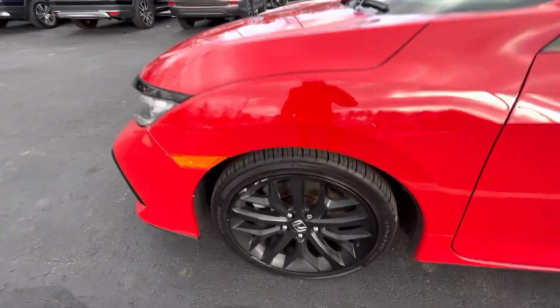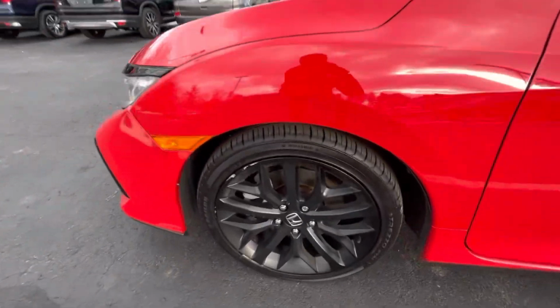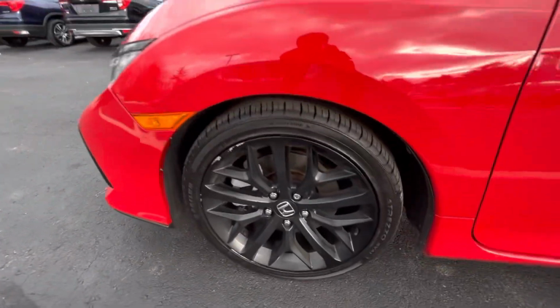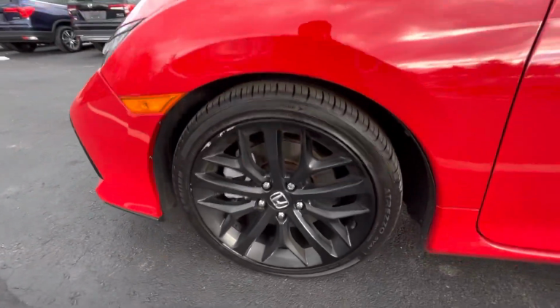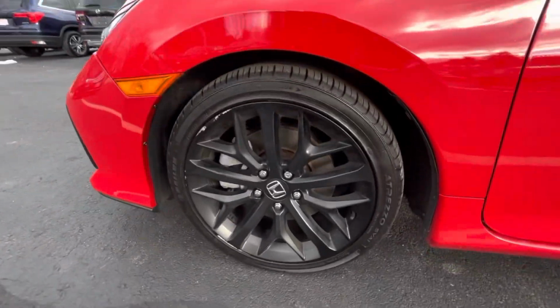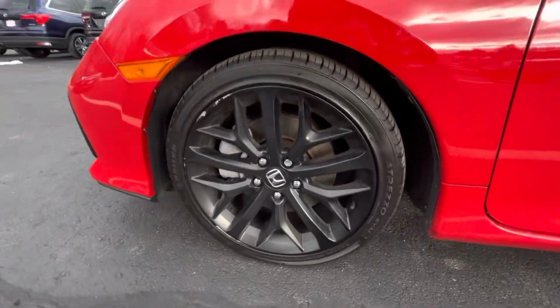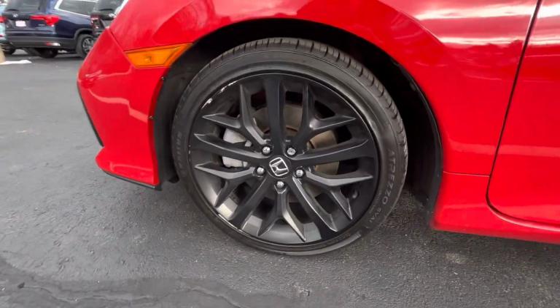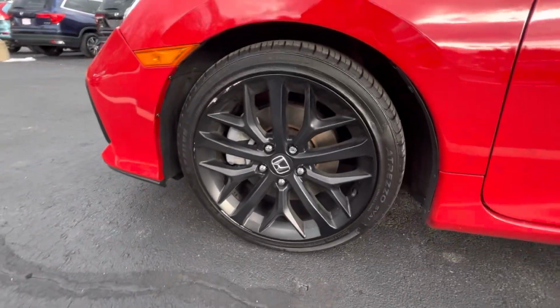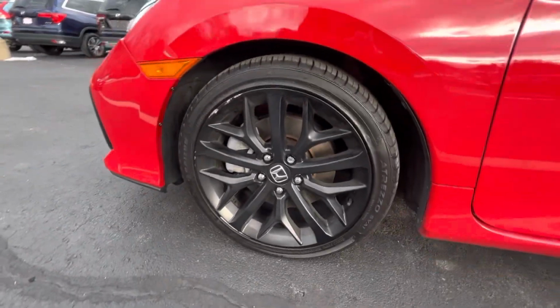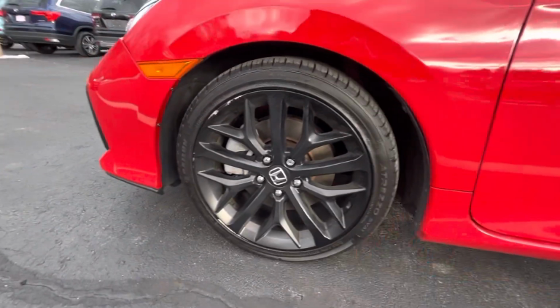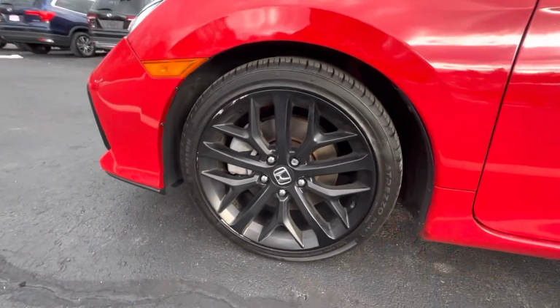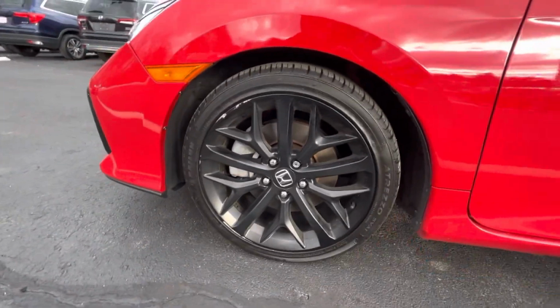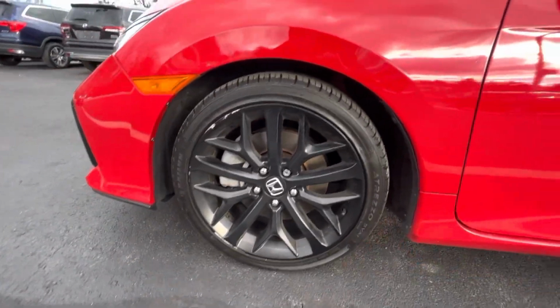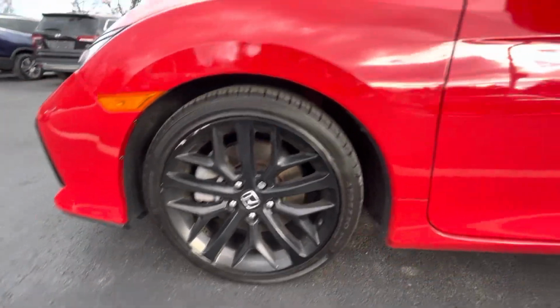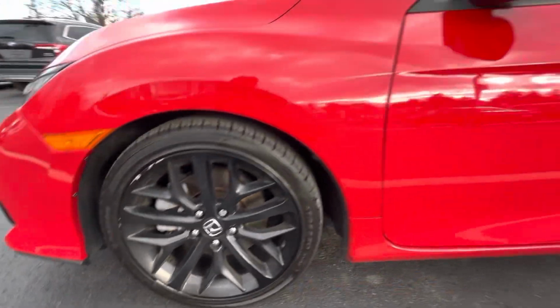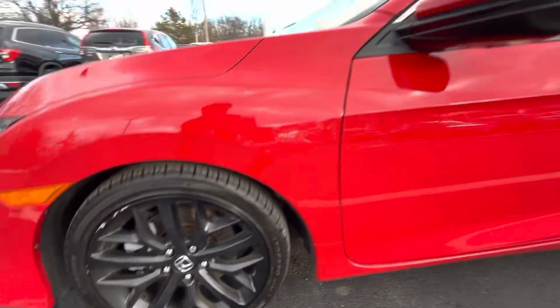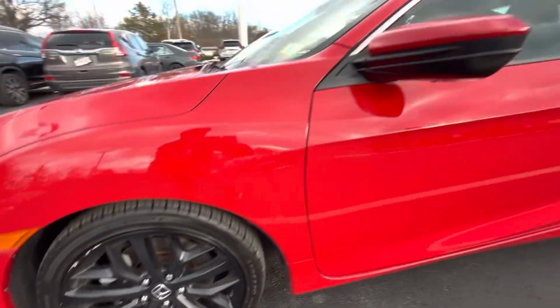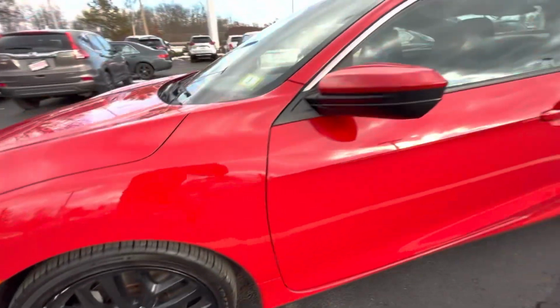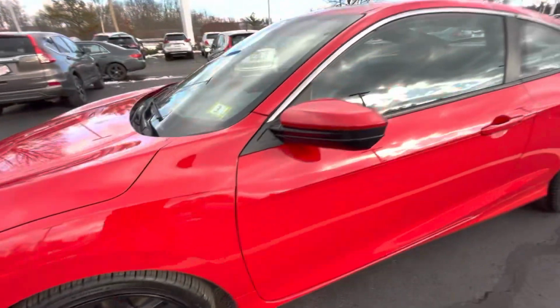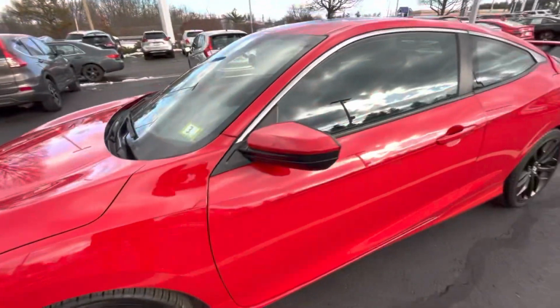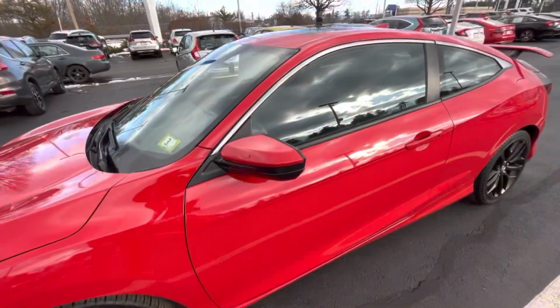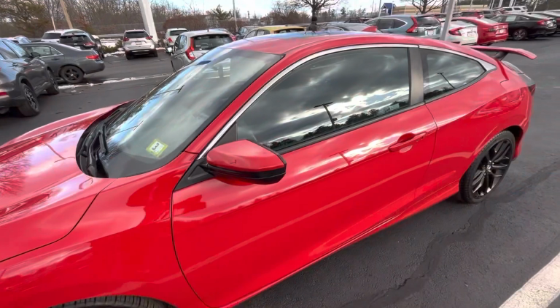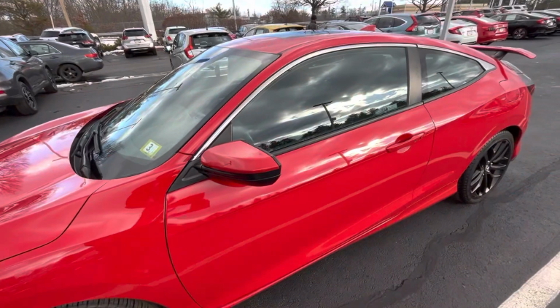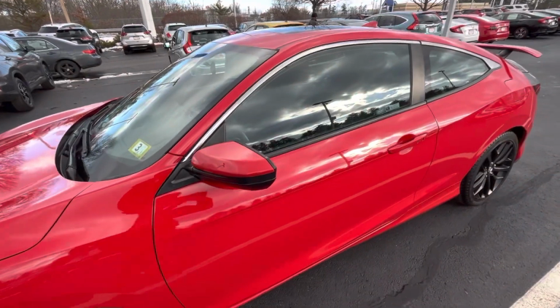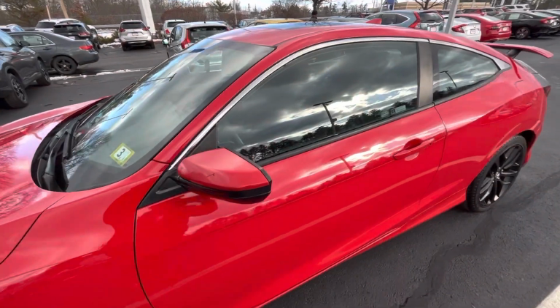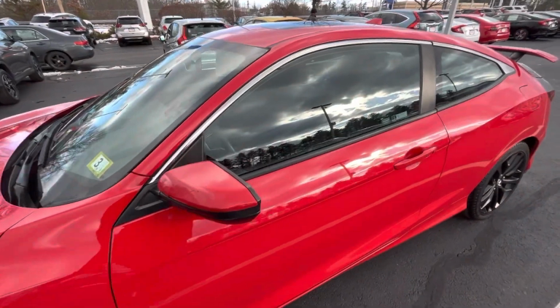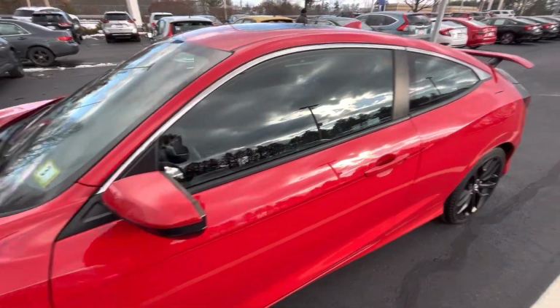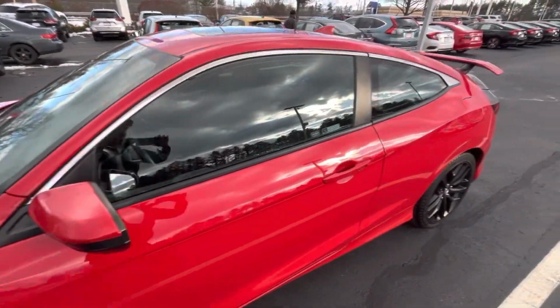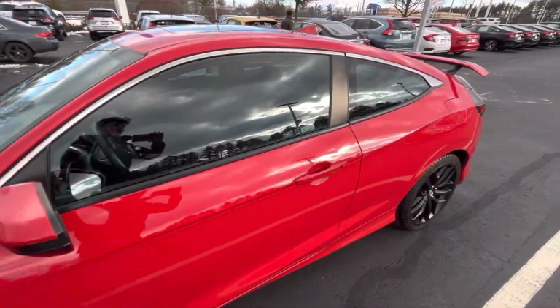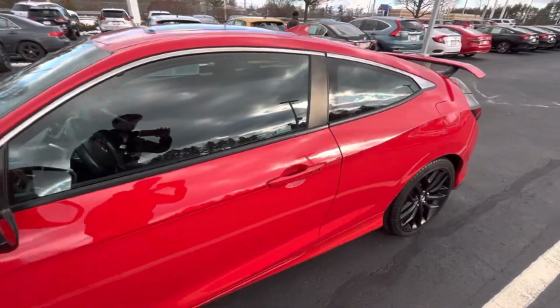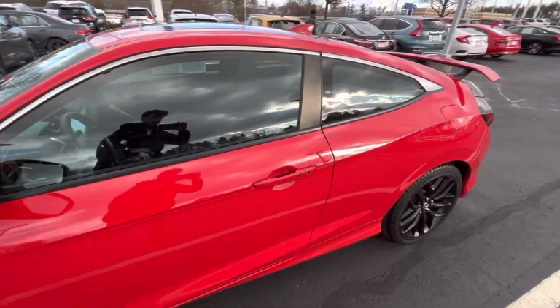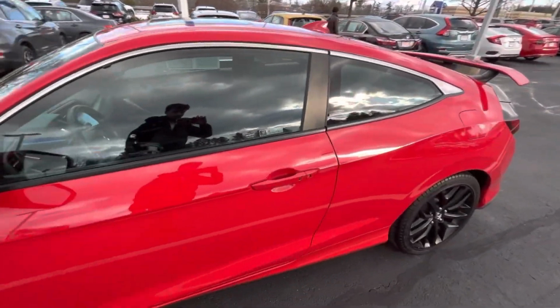Walking around to the side, you have these beautiful alloy wheels, body color matching side mirrors and door handles.